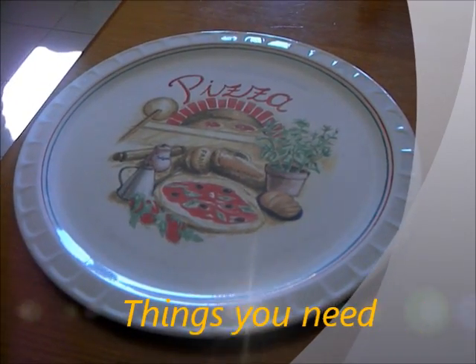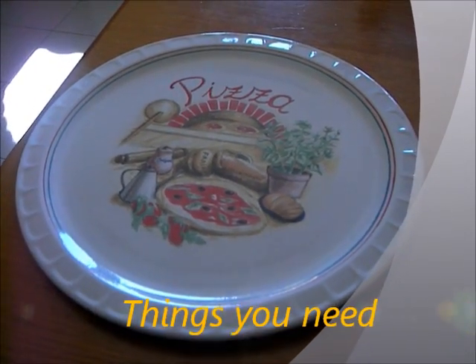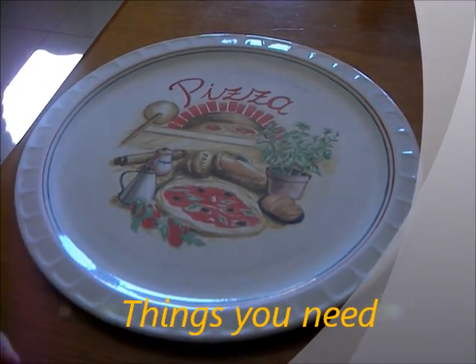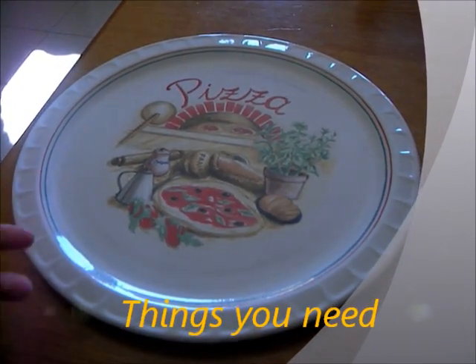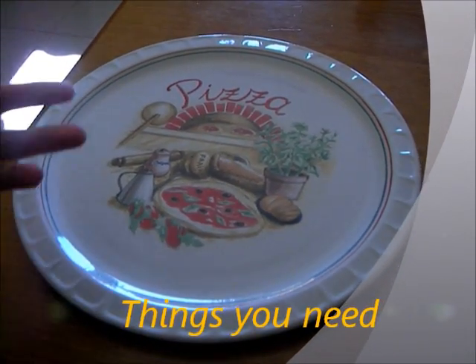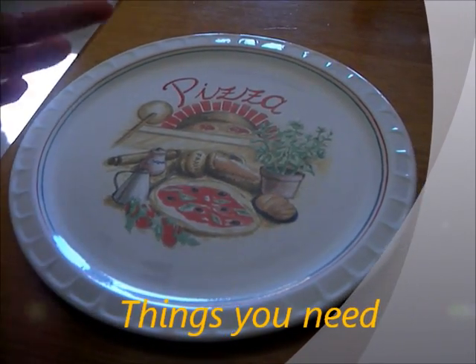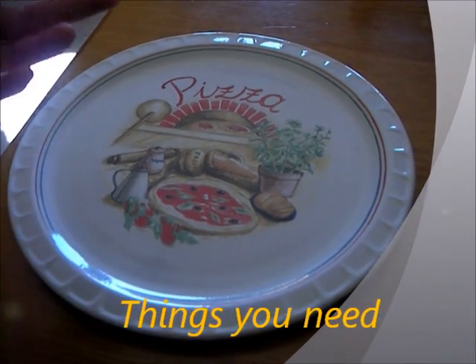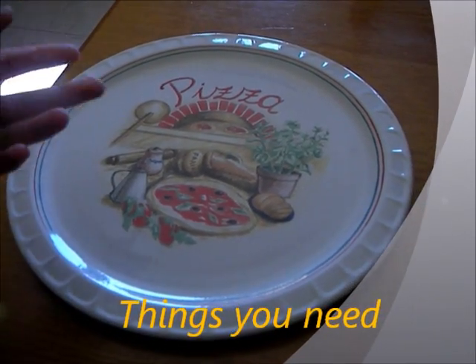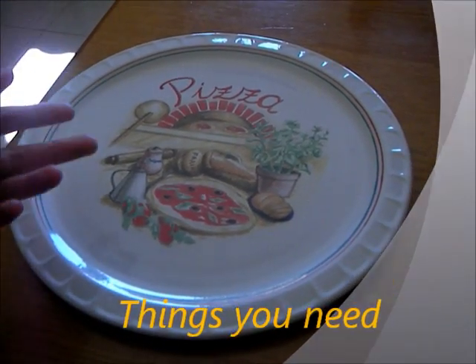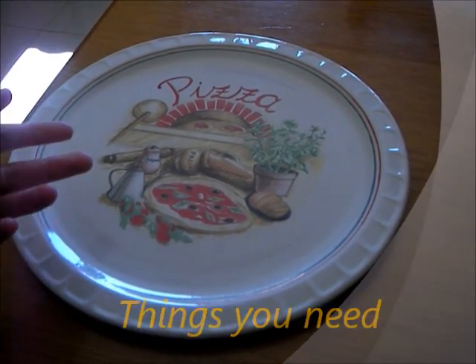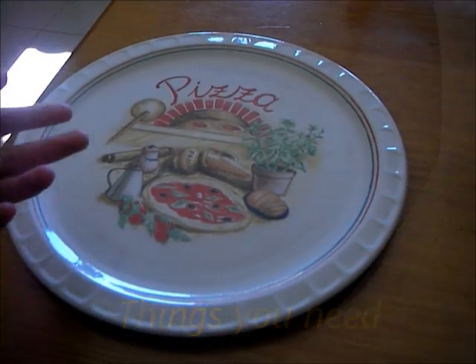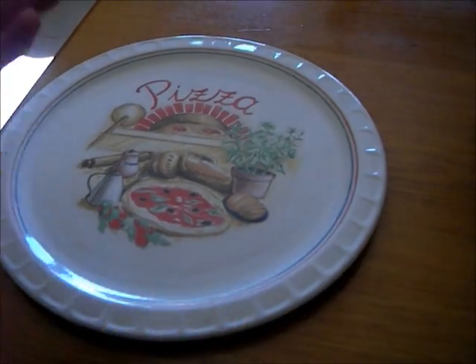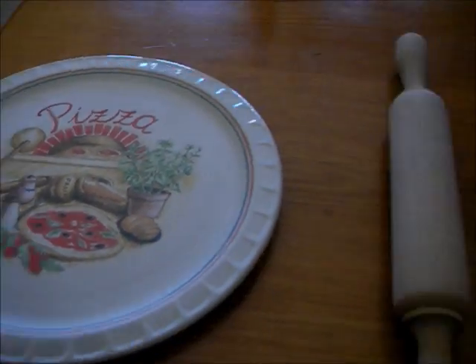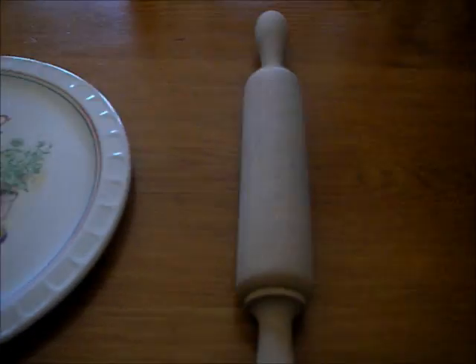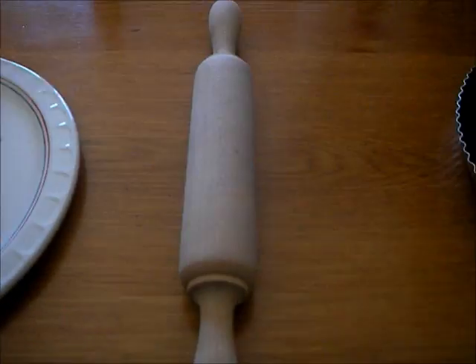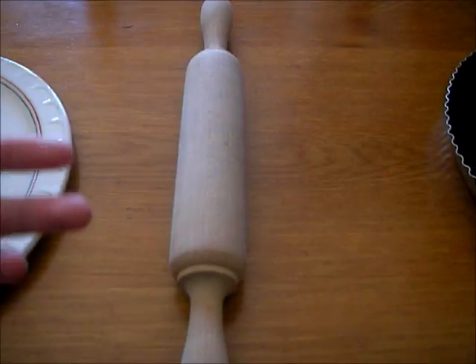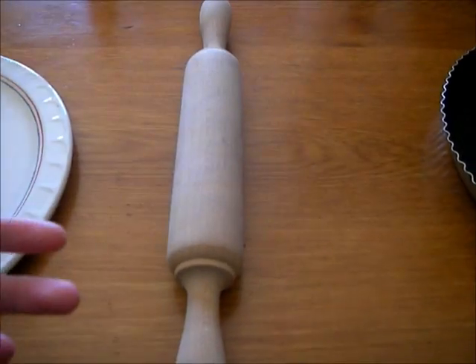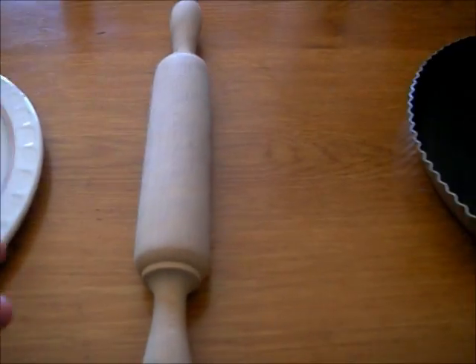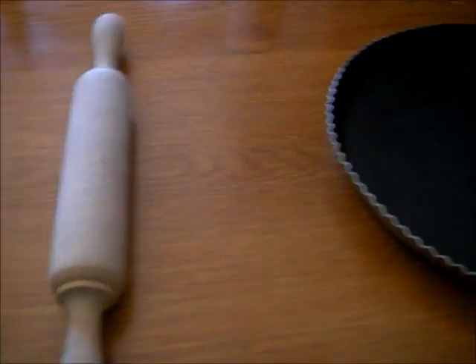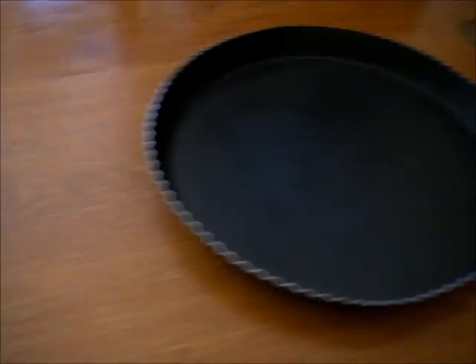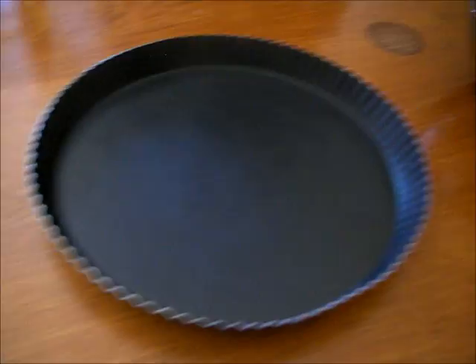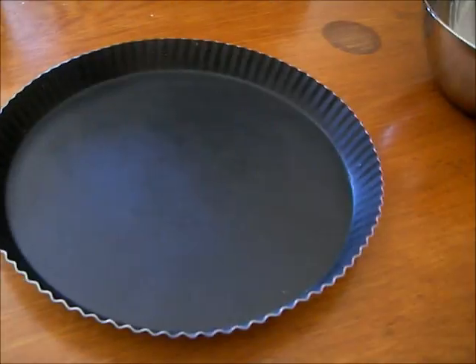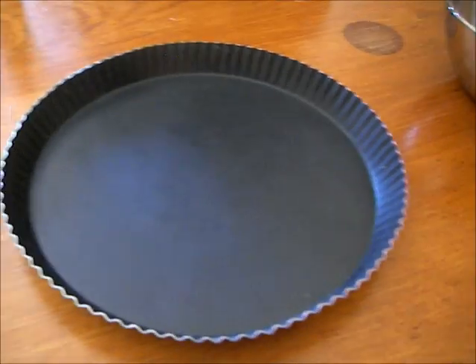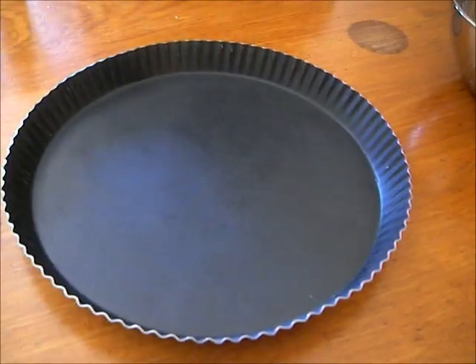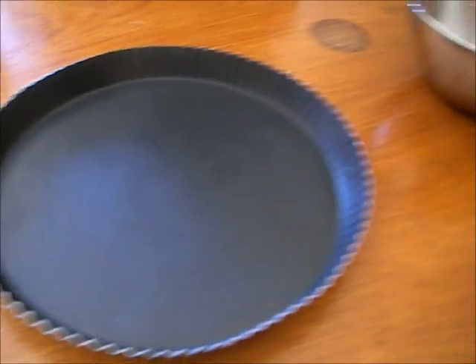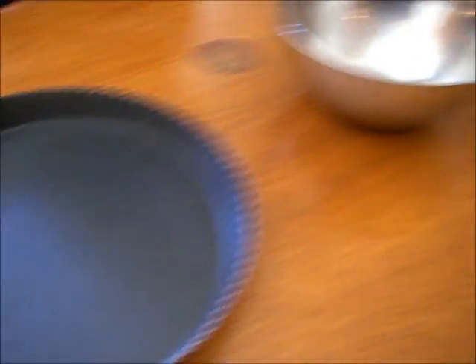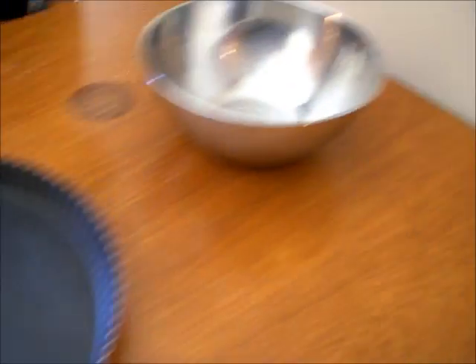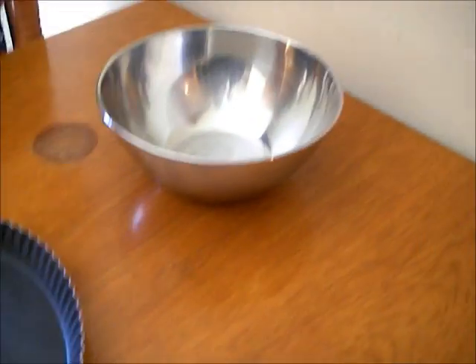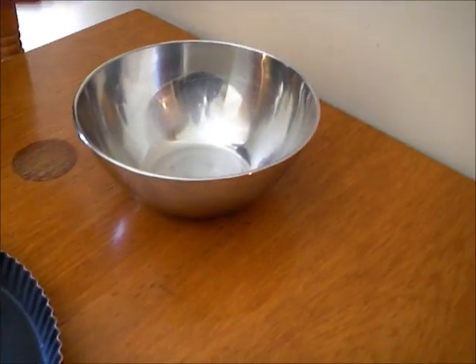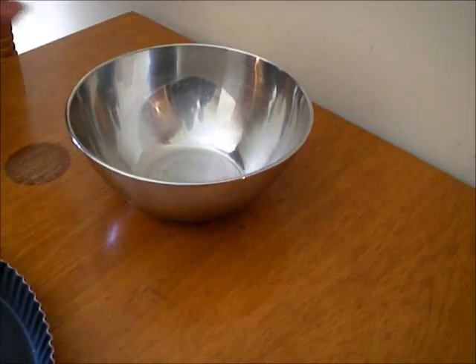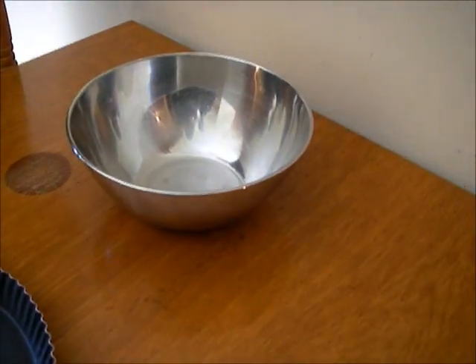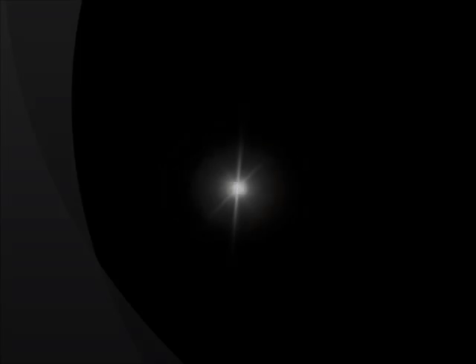We need a big dish, a rolling pin, a pan, and a bowl.